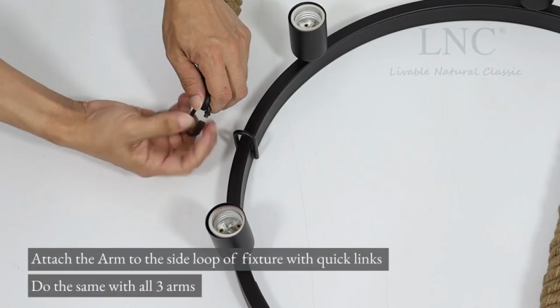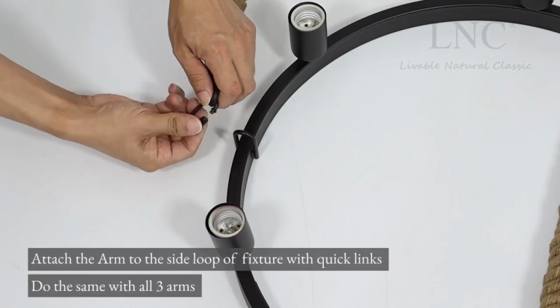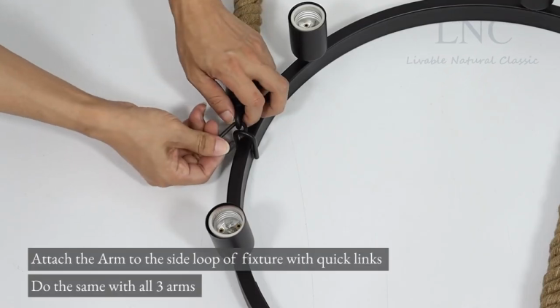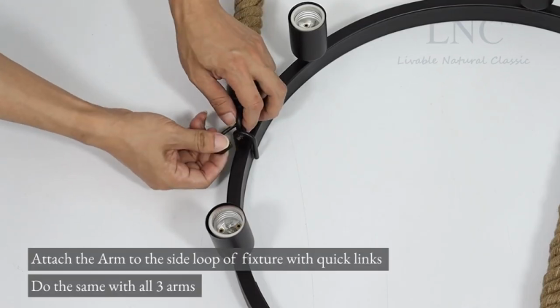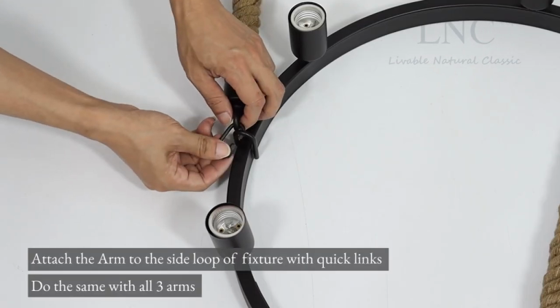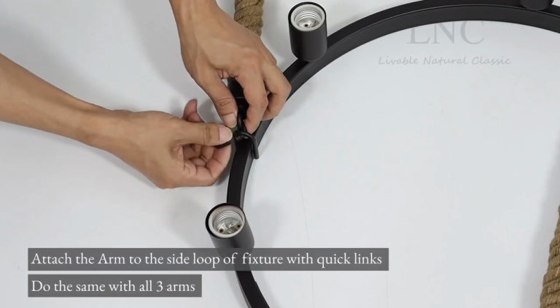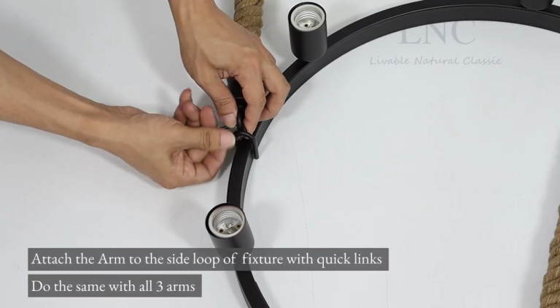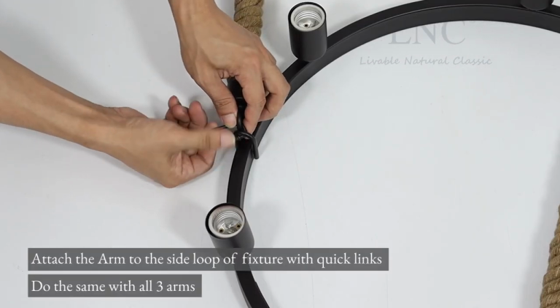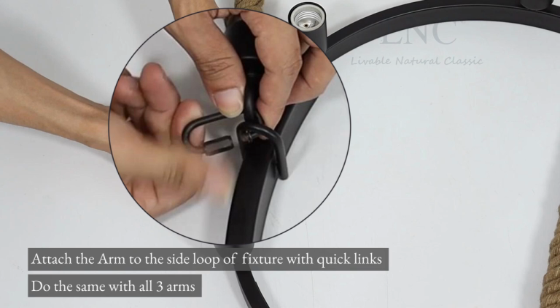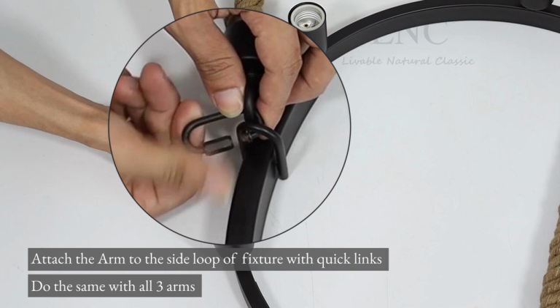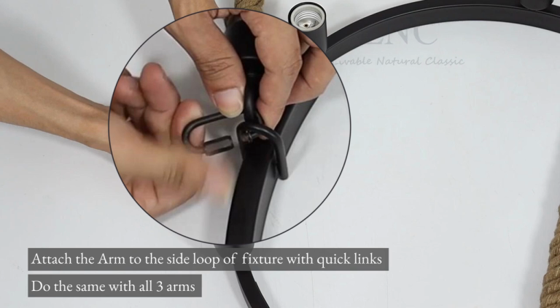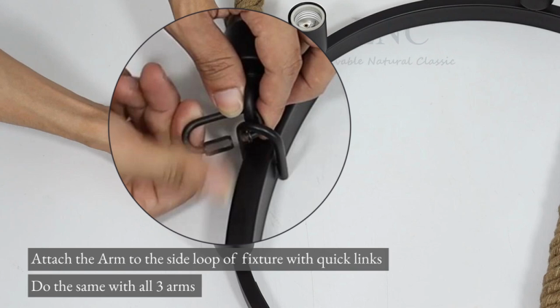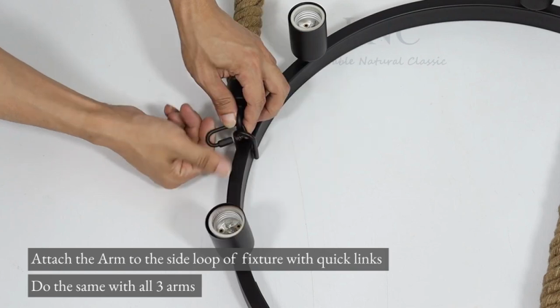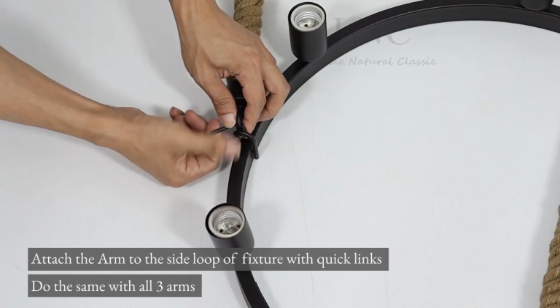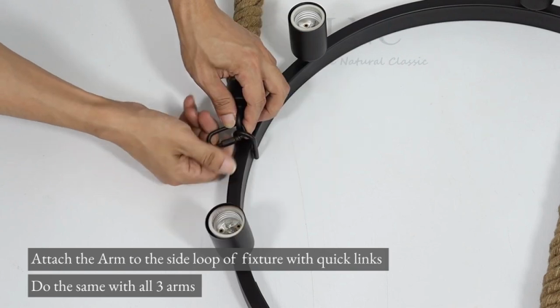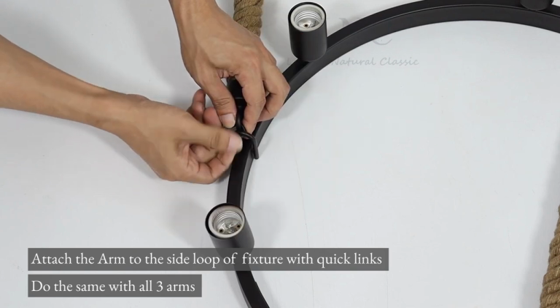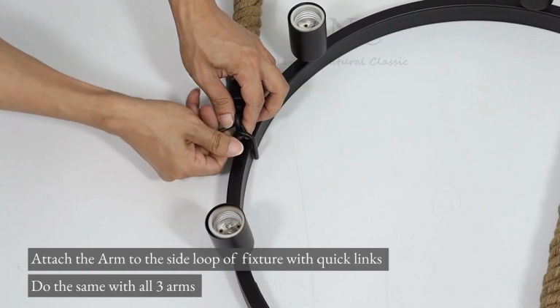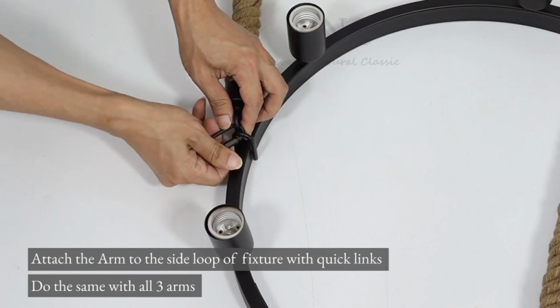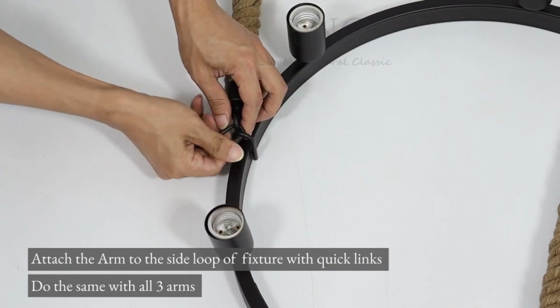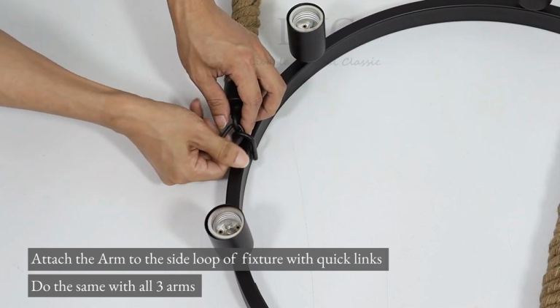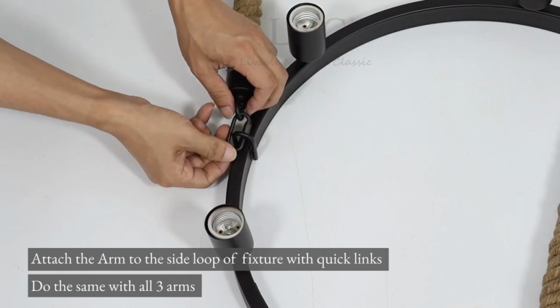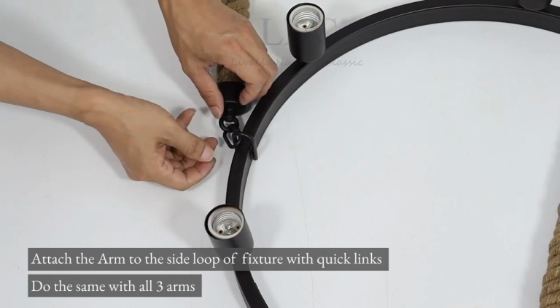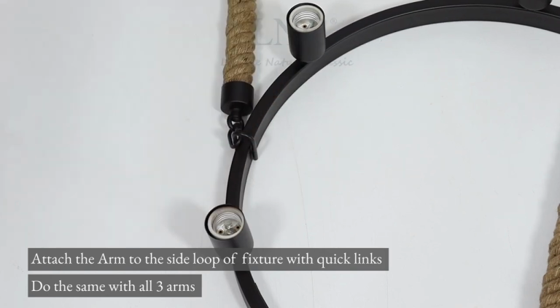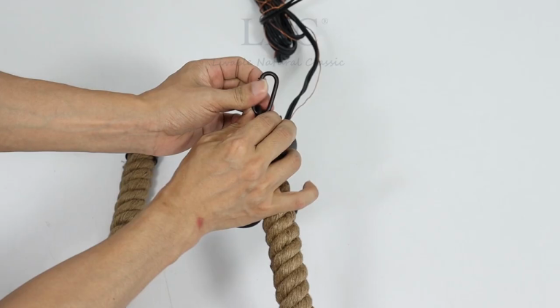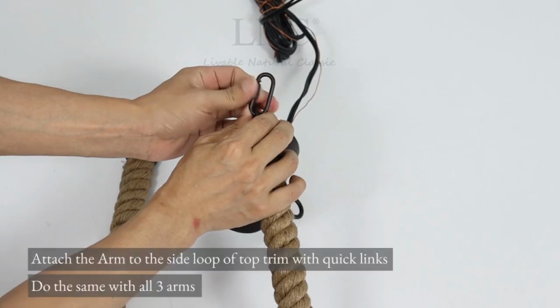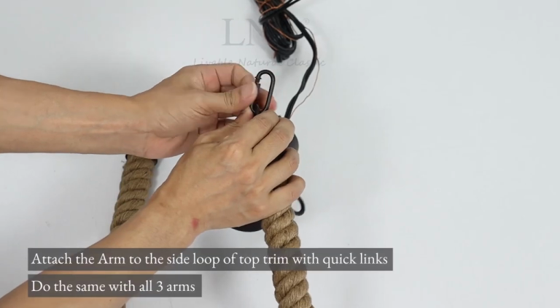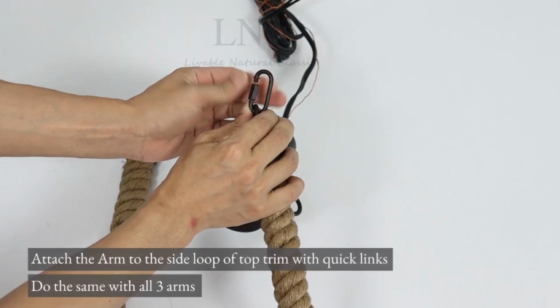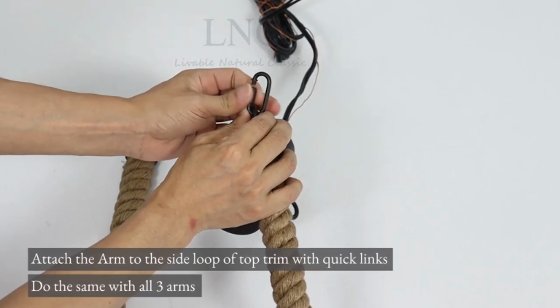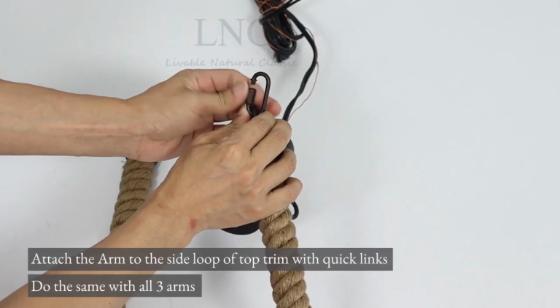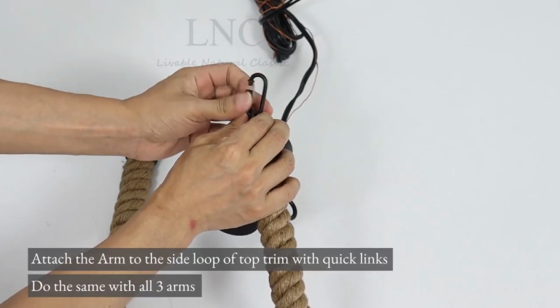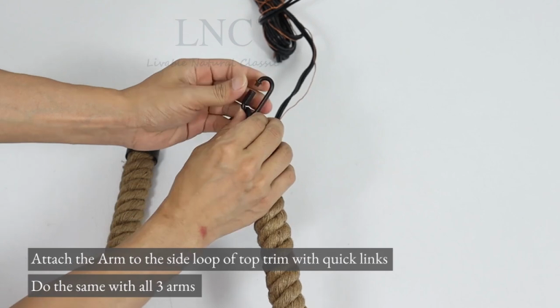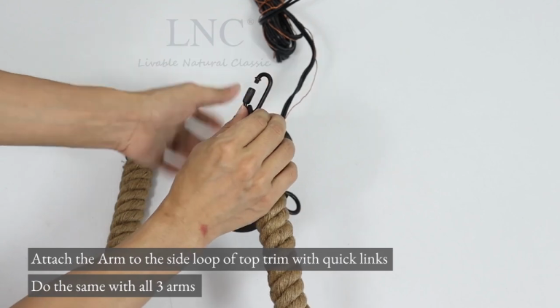Attach the arm to the side loop of the top trim with quick links. Do the same with all three arms.